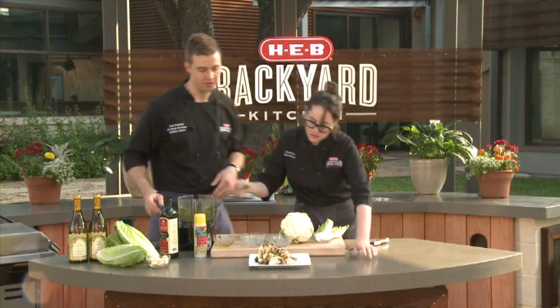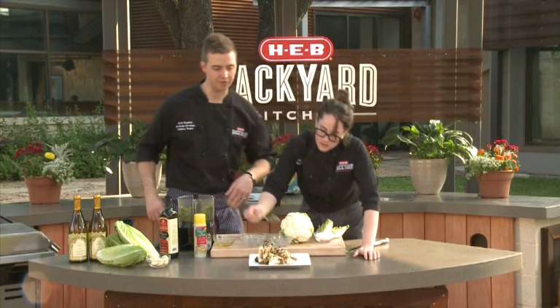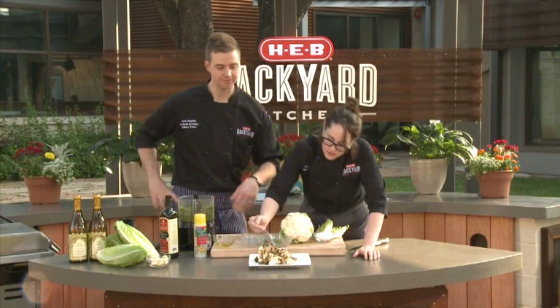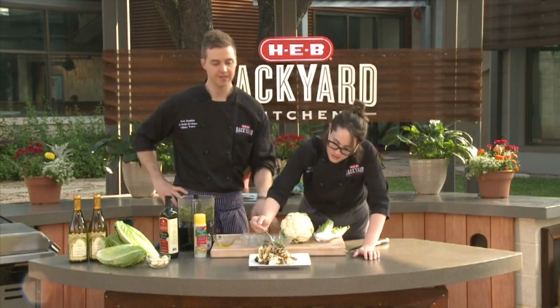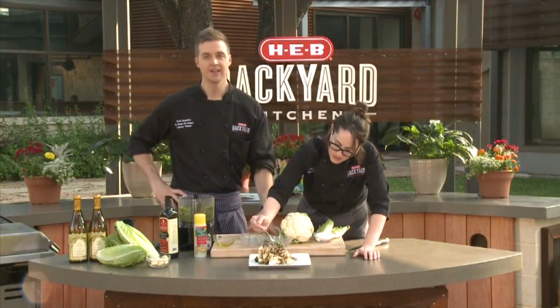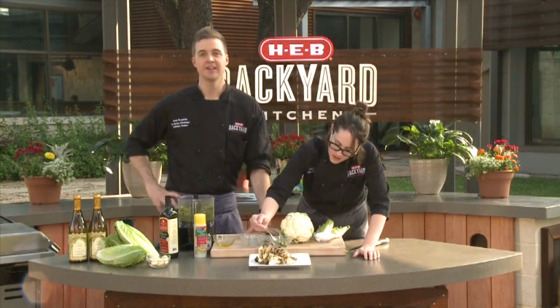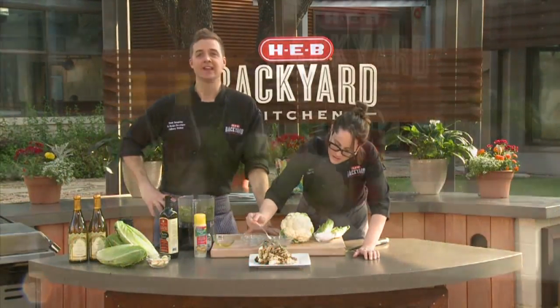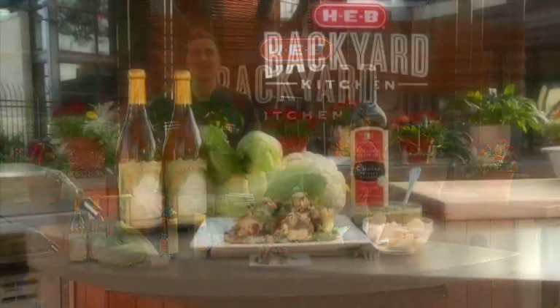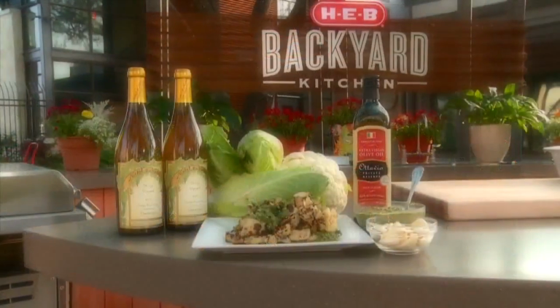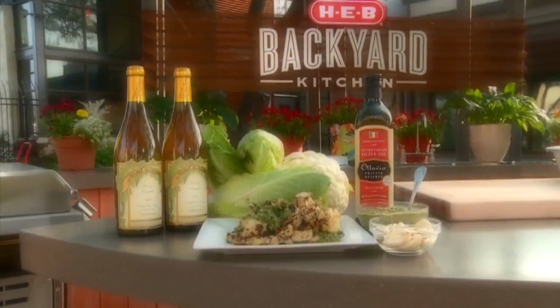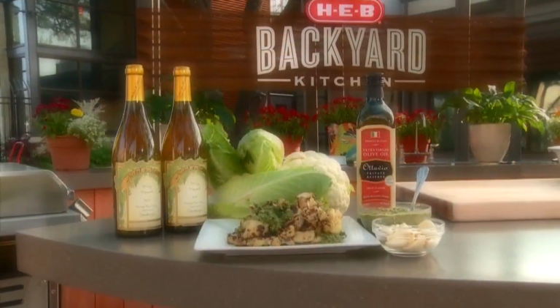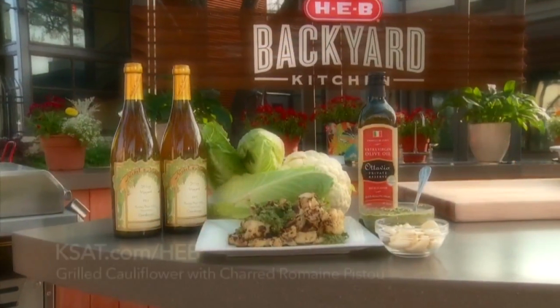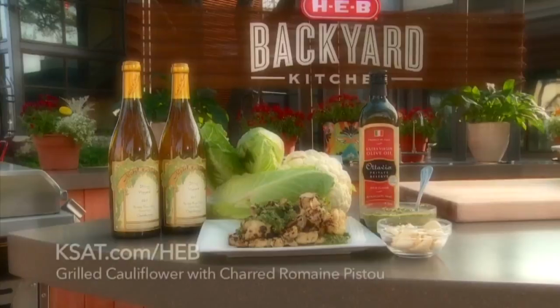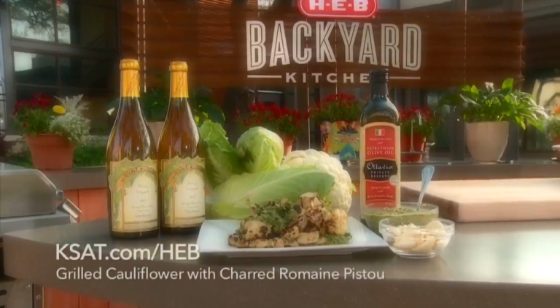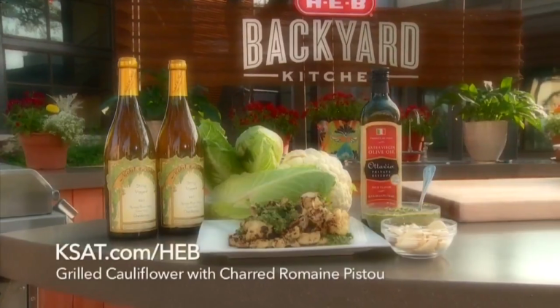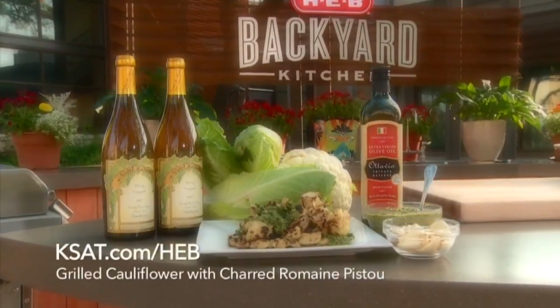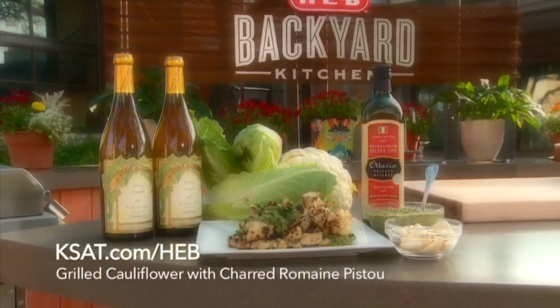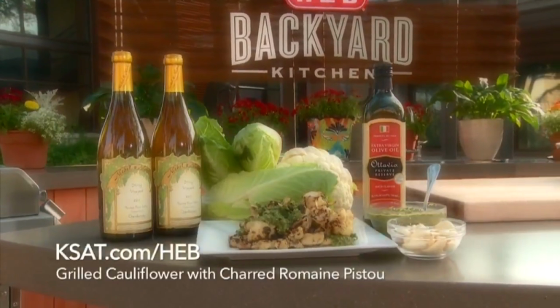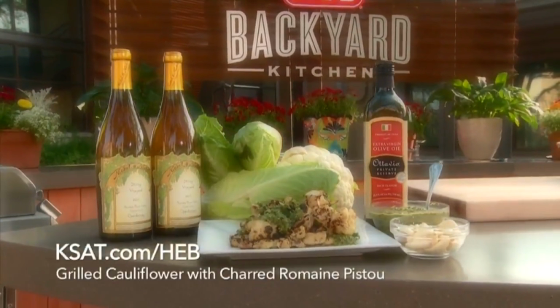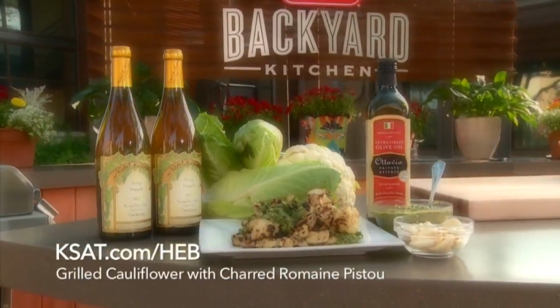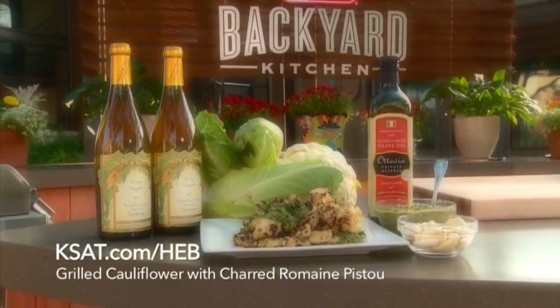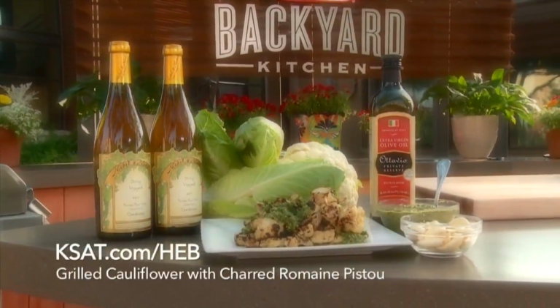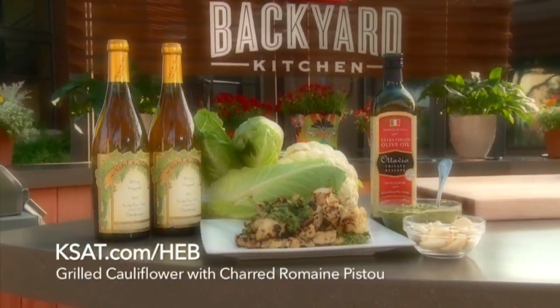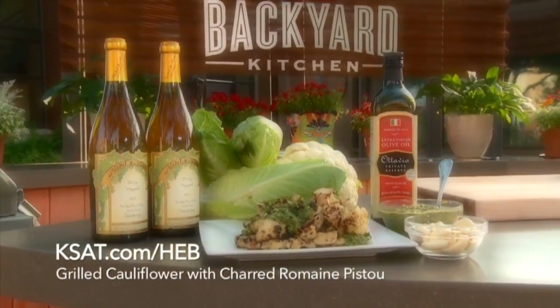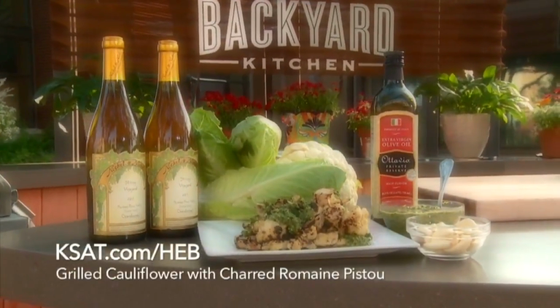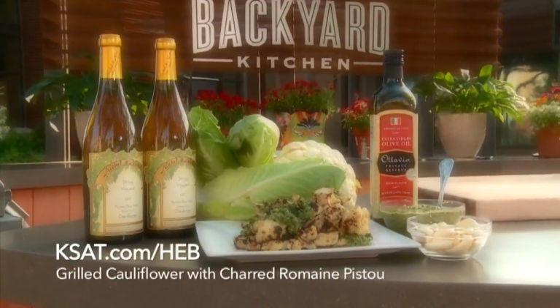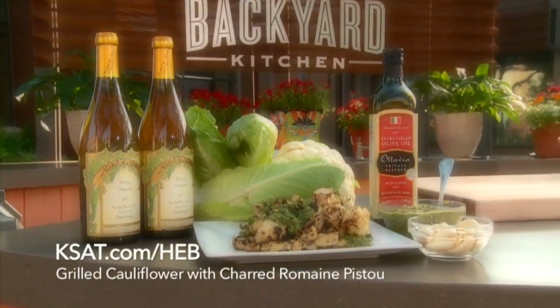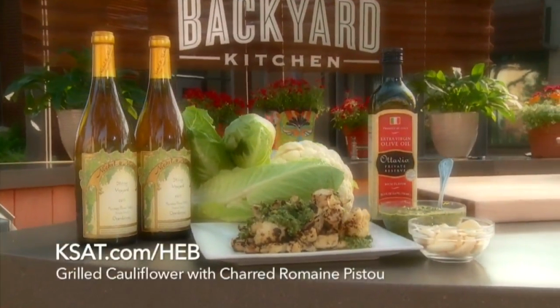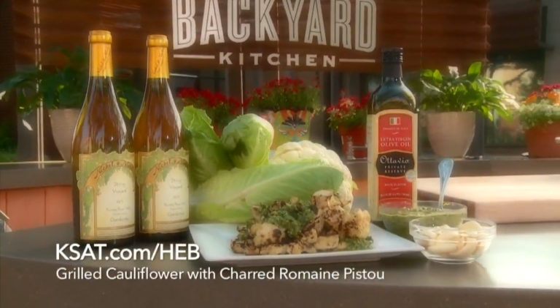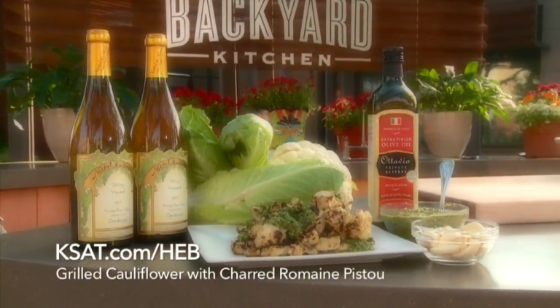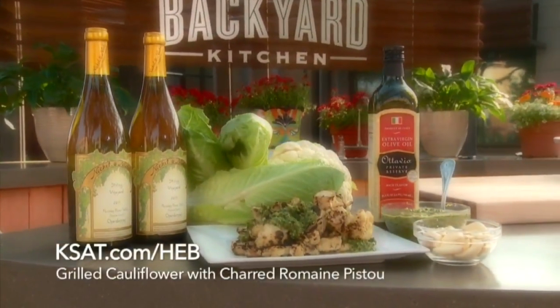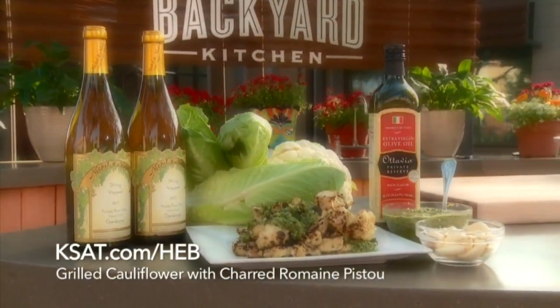Beautiful, look at that! Guys, for these and more great recipes, log on to our website, ksat.com/HEB.